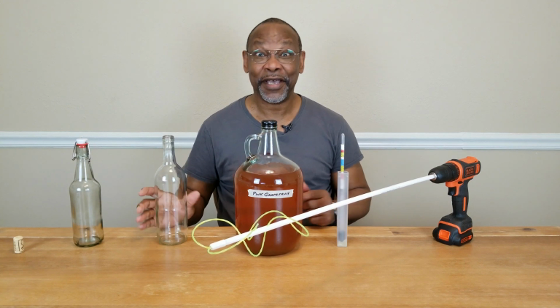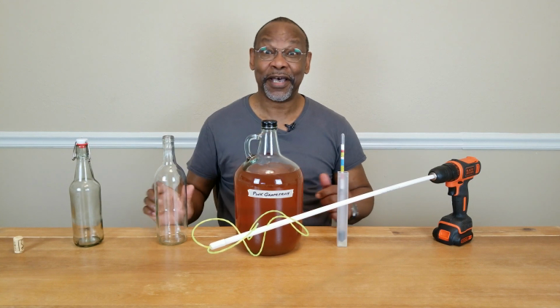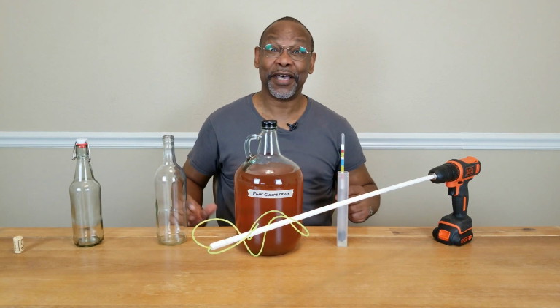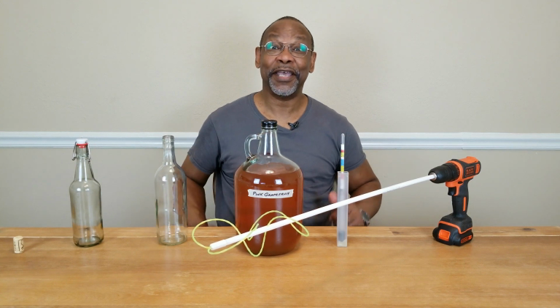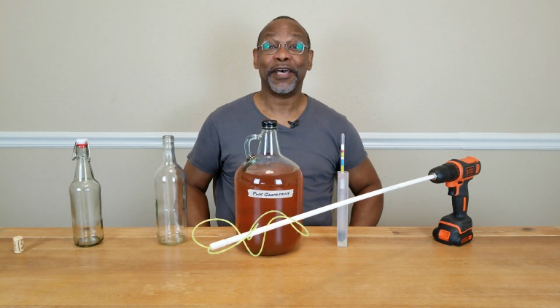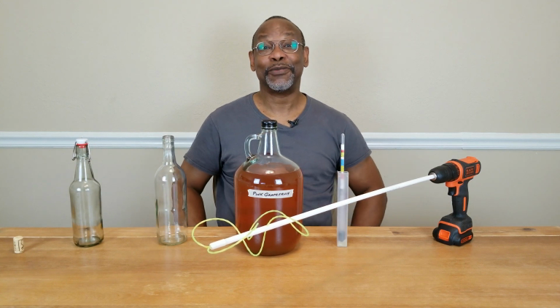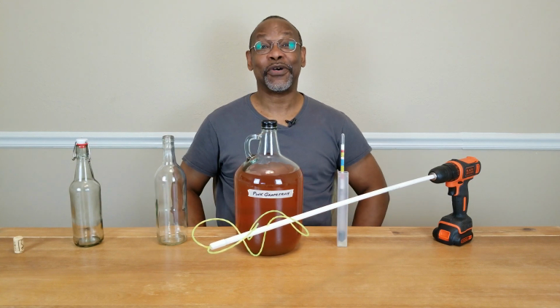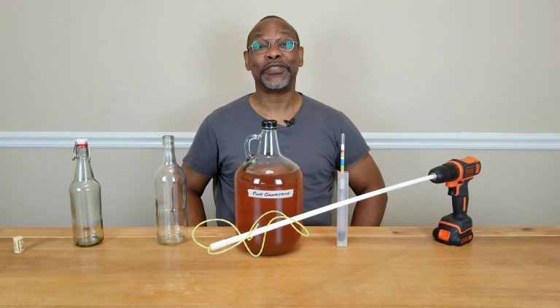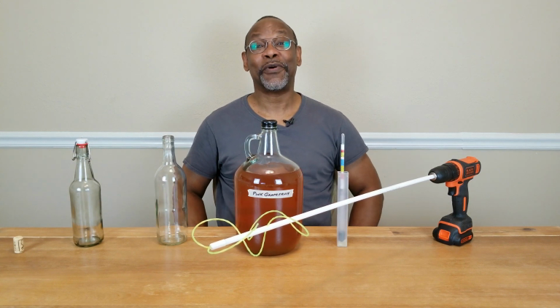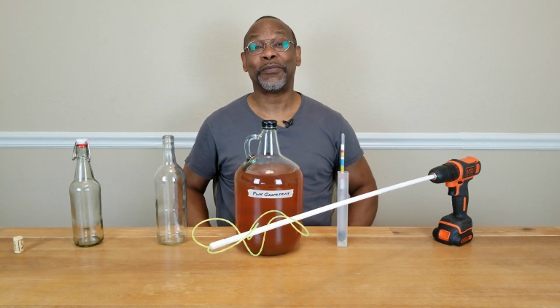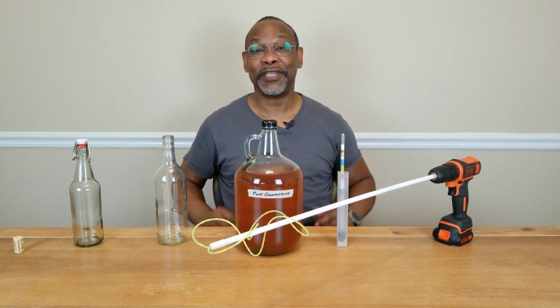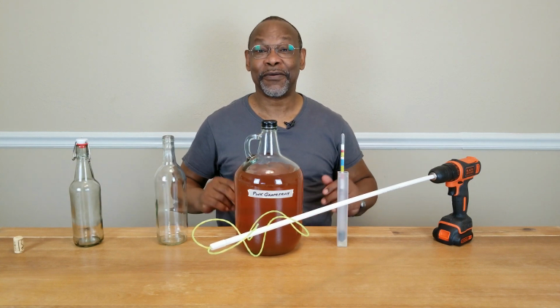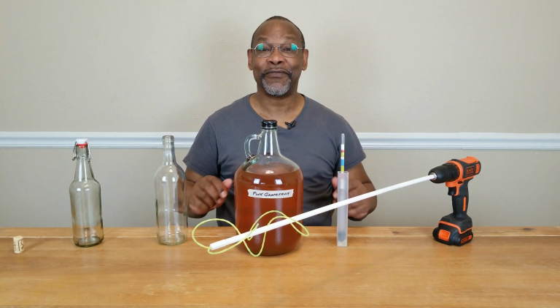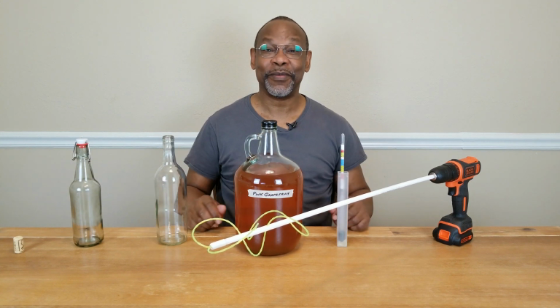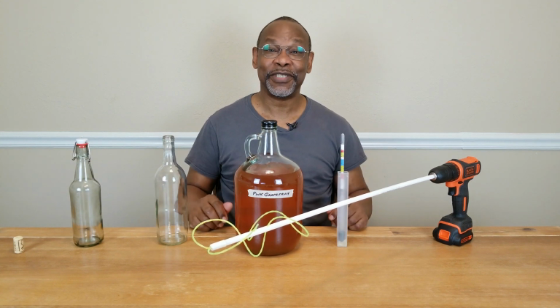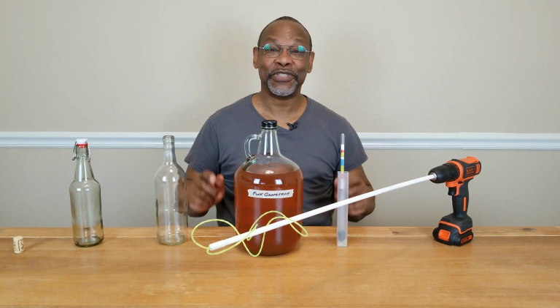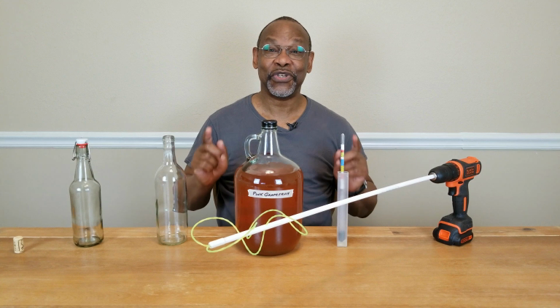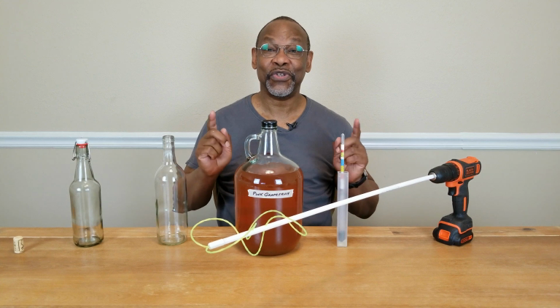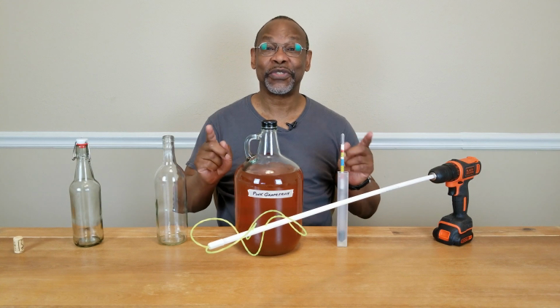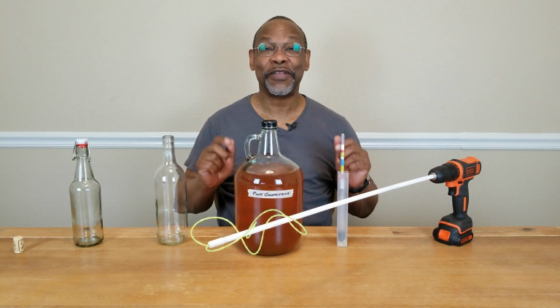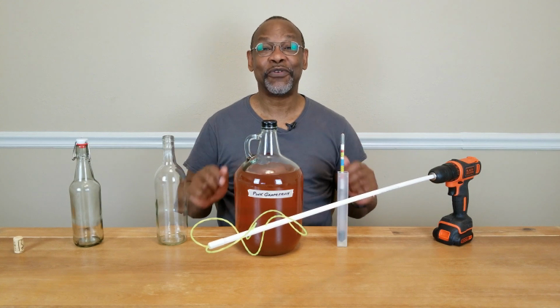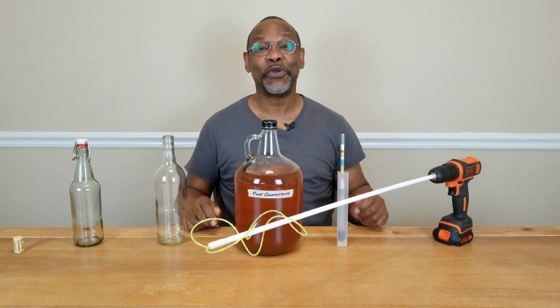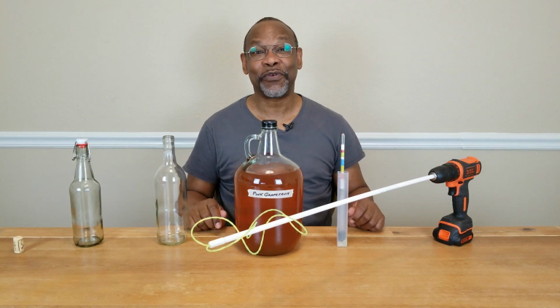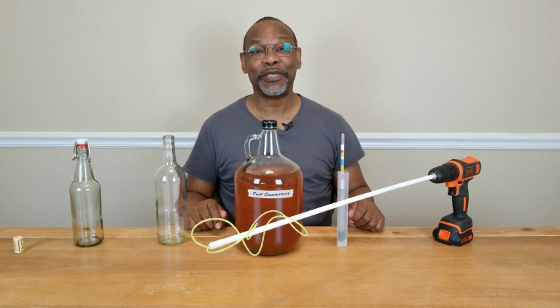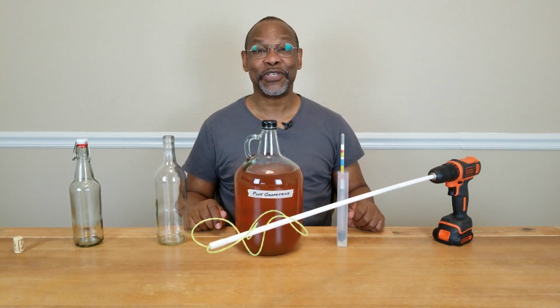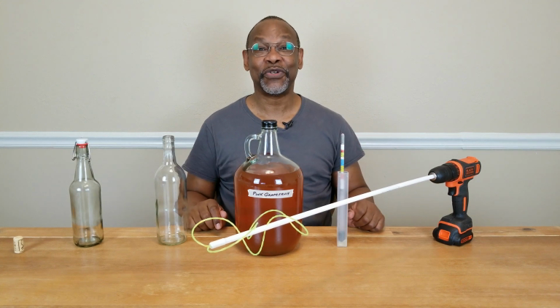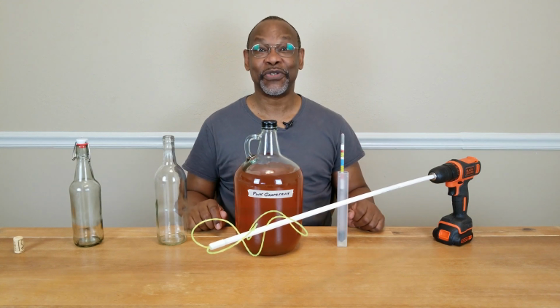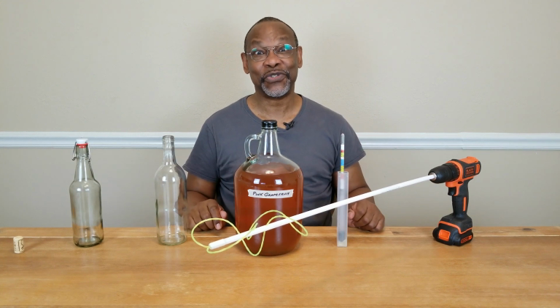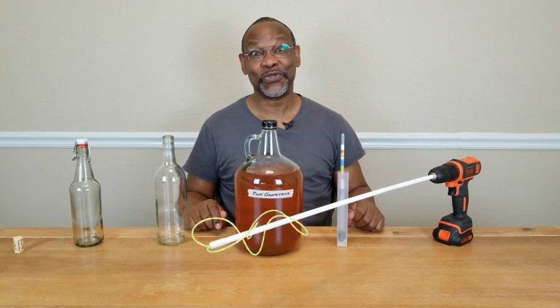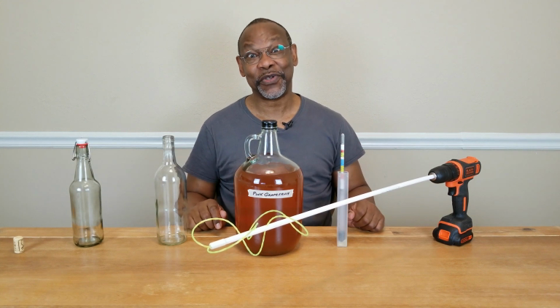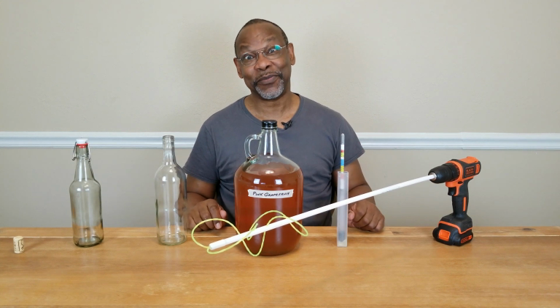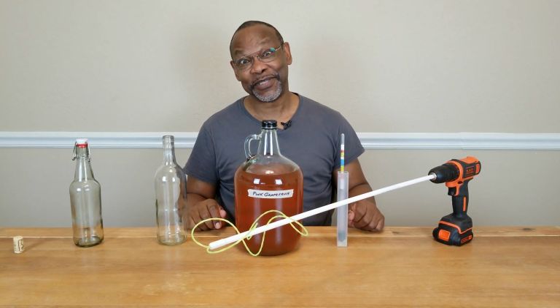Hi, I'm Charles and welcome to DIY Fermentation, your site for doing fermentation on a shoestring budget.